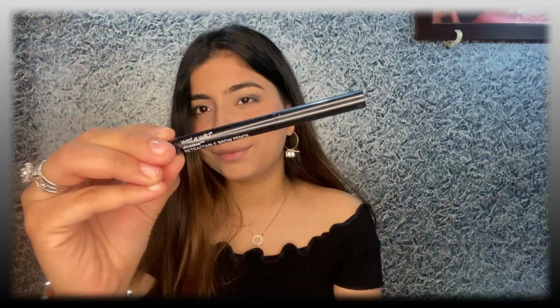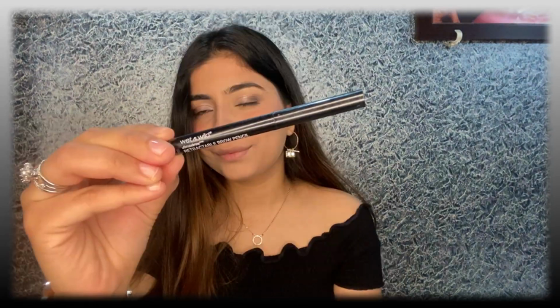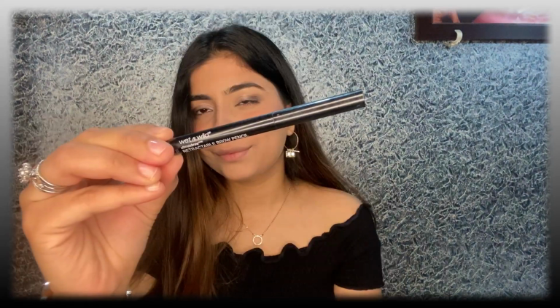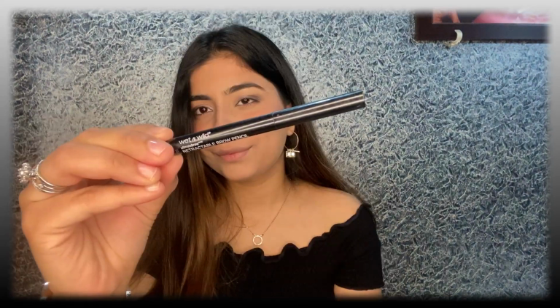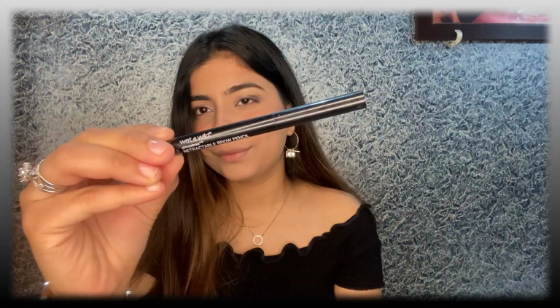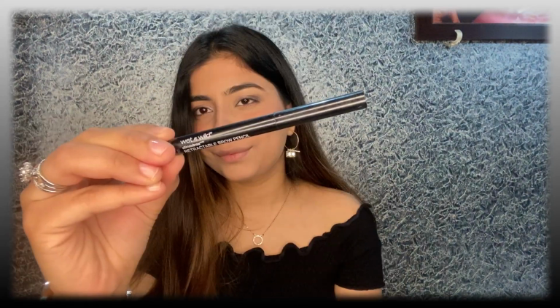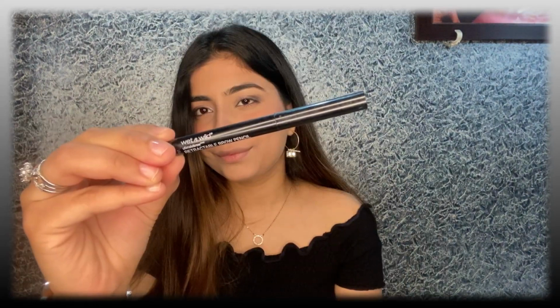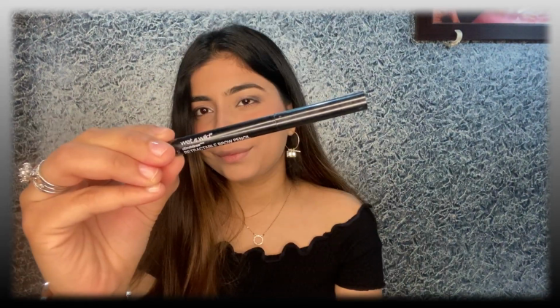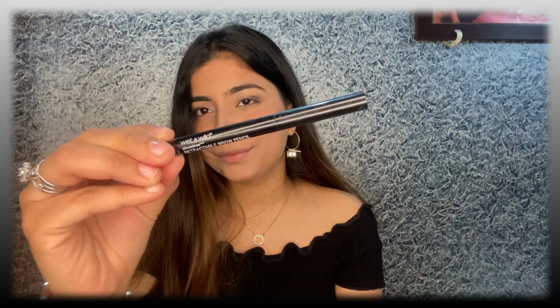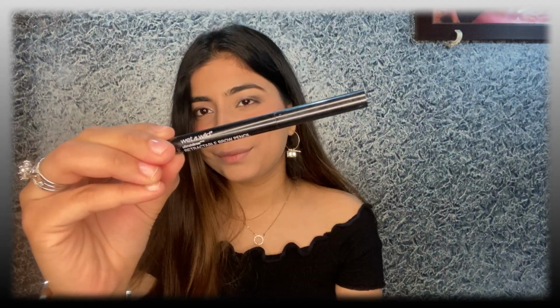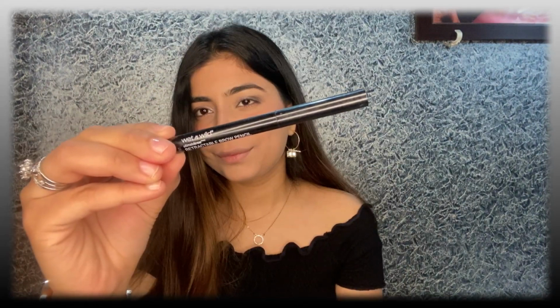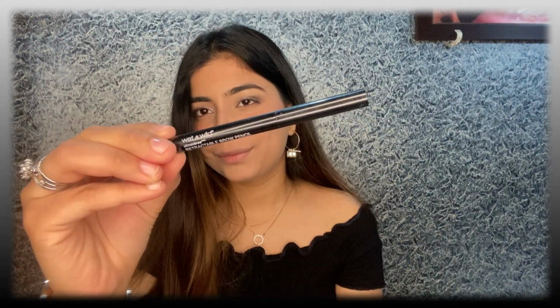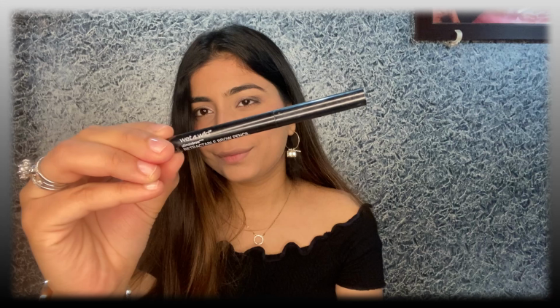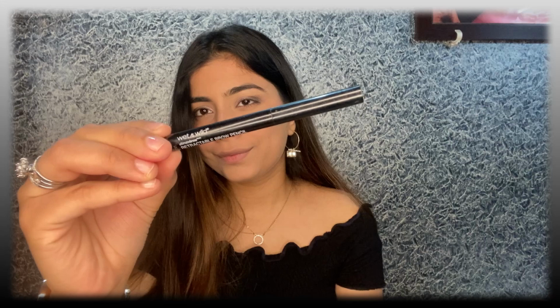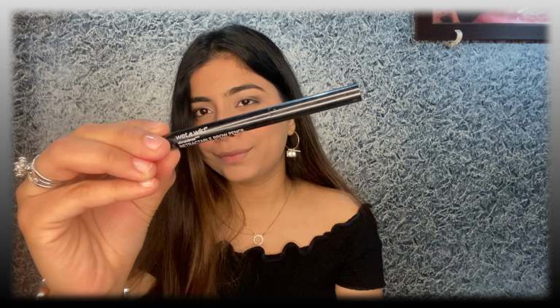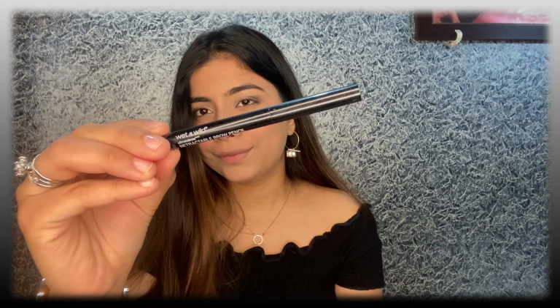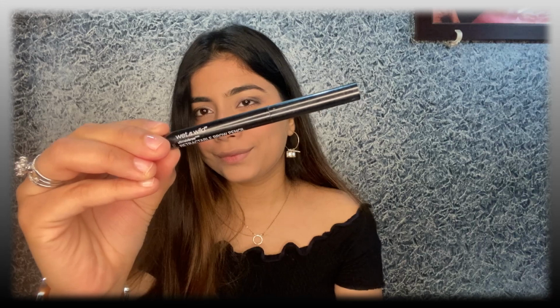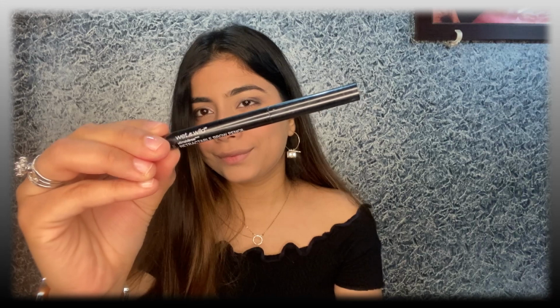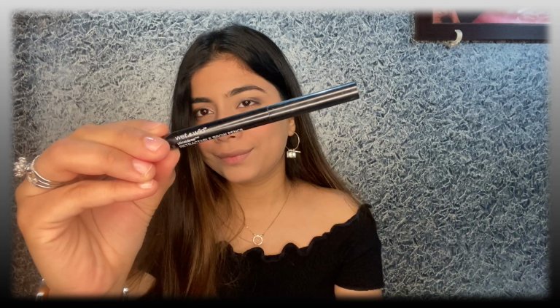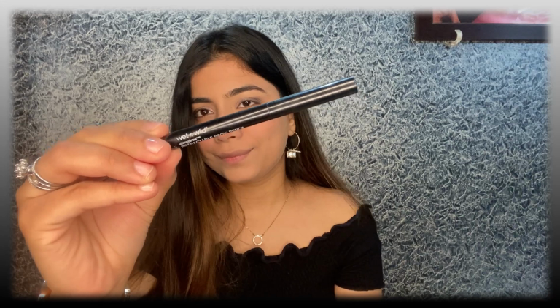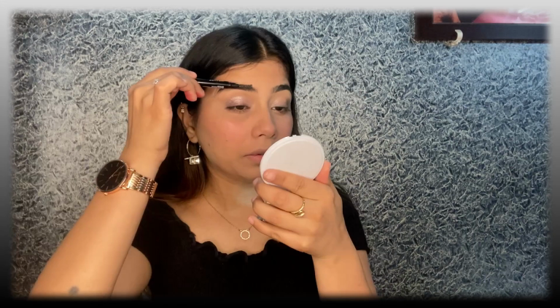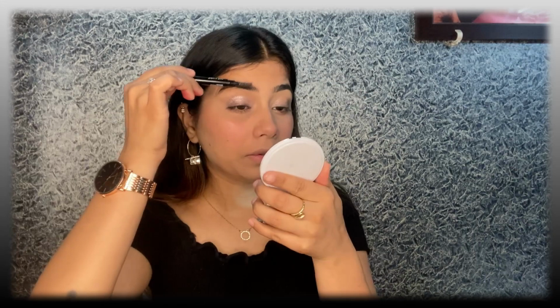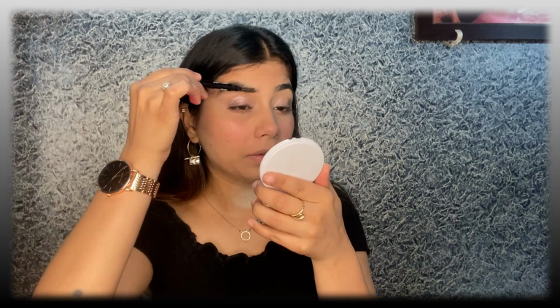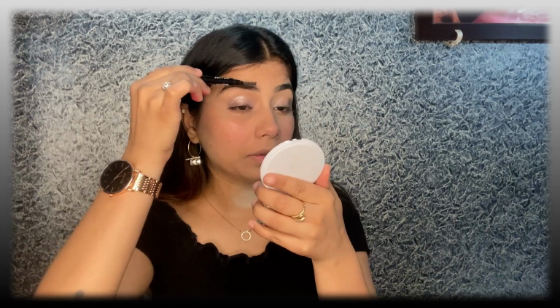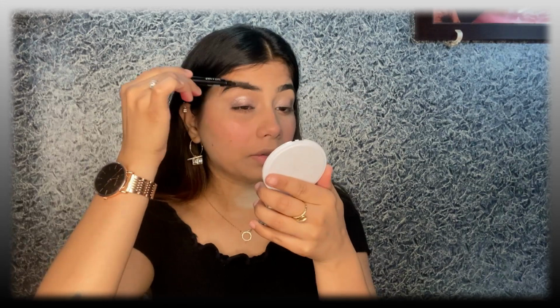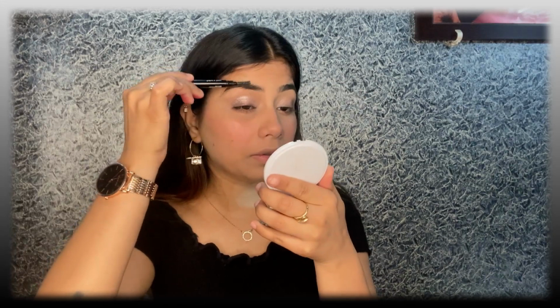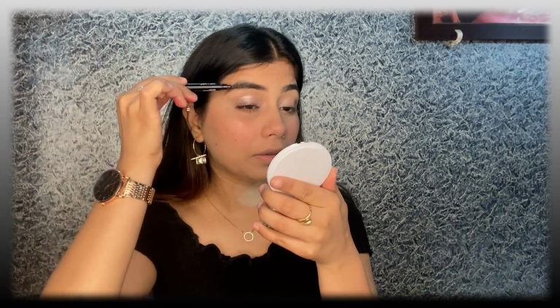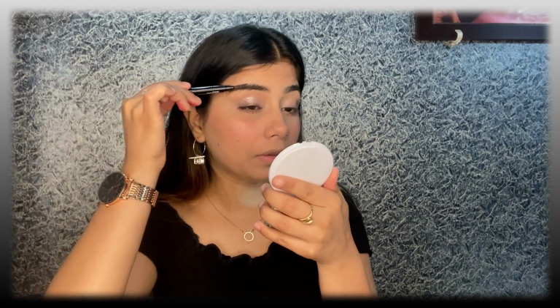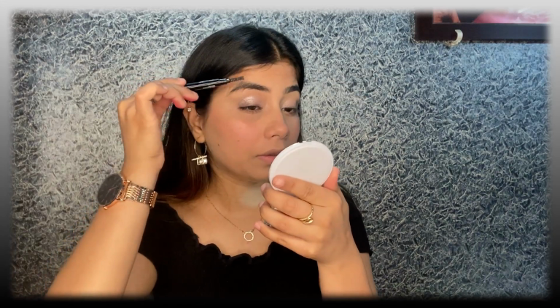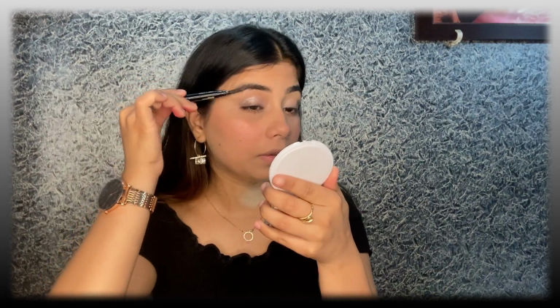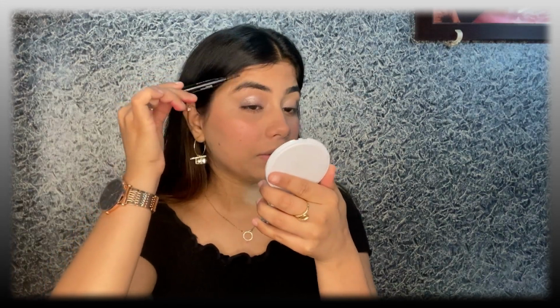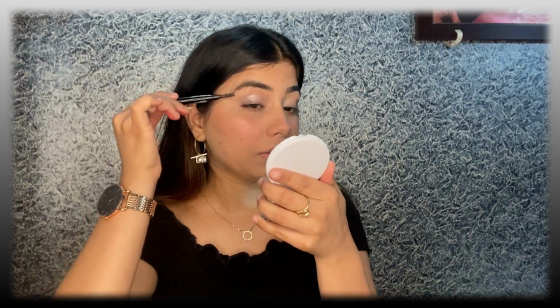Next I'm going to fill up my eyebrows. I'm using the Wet n Wild Ultimate Eyebrow Pencil in the shade Medium Brown.